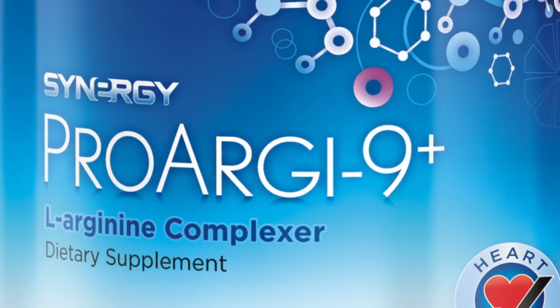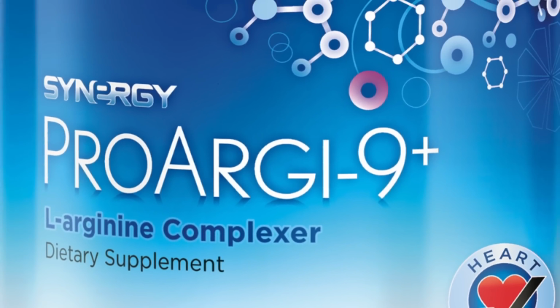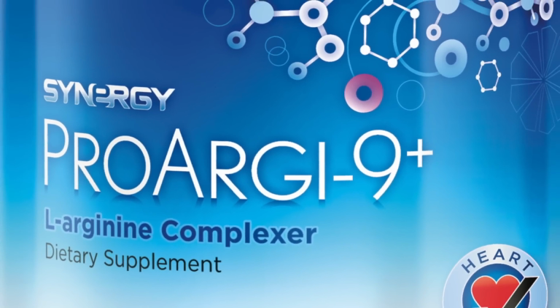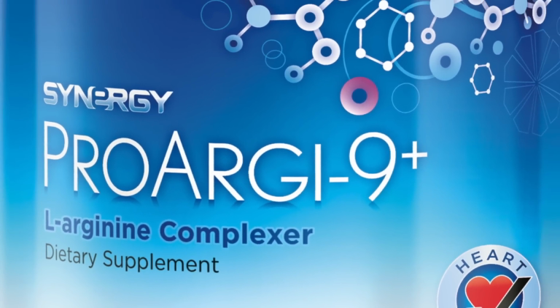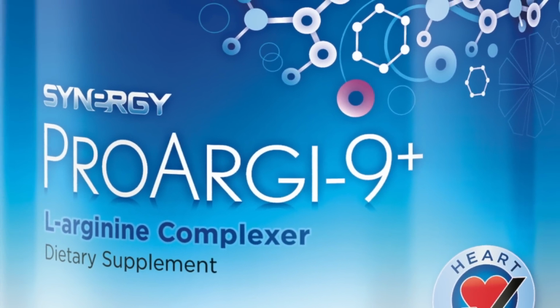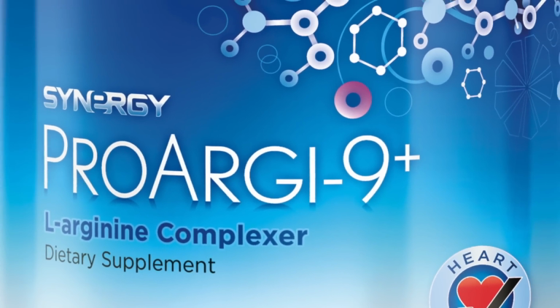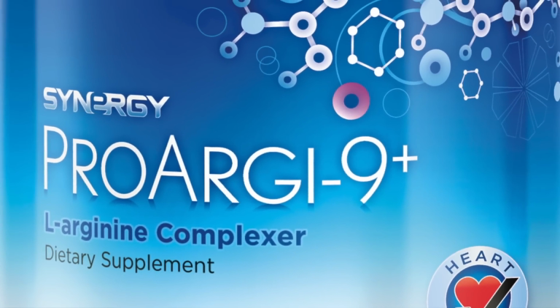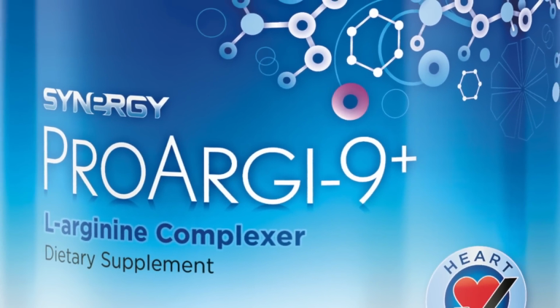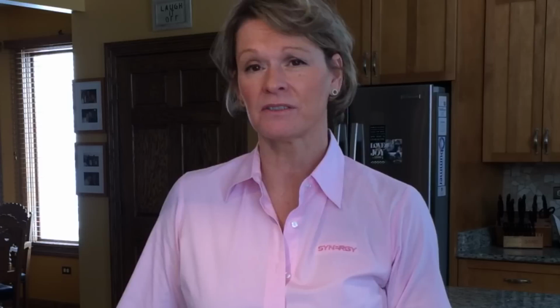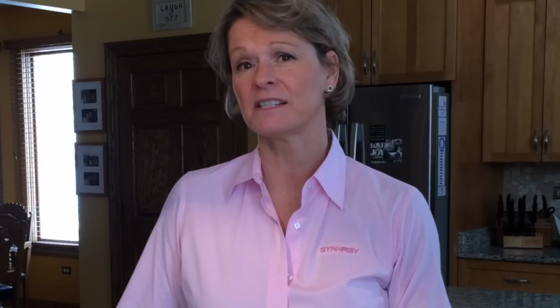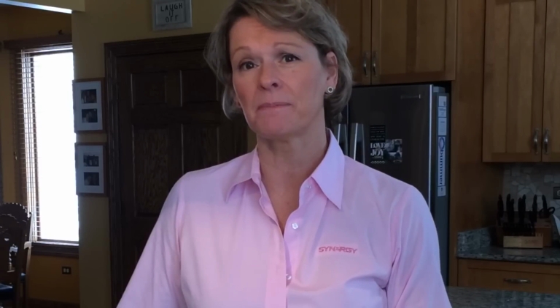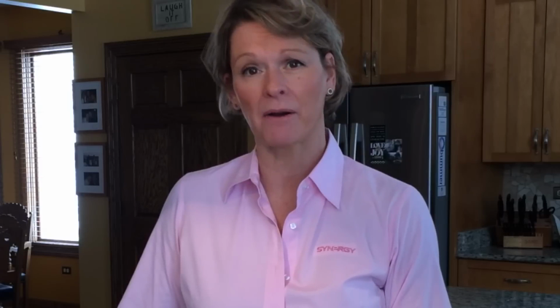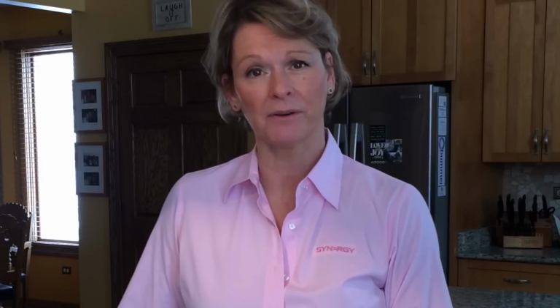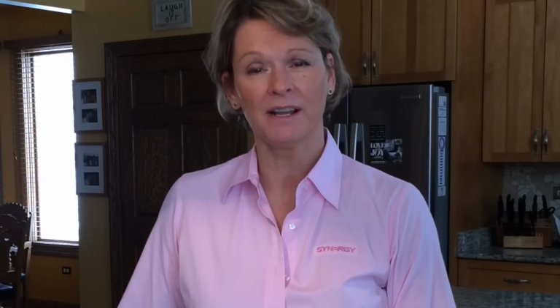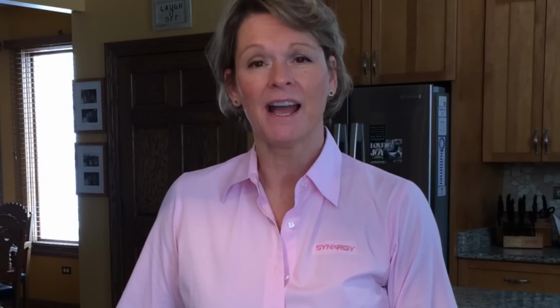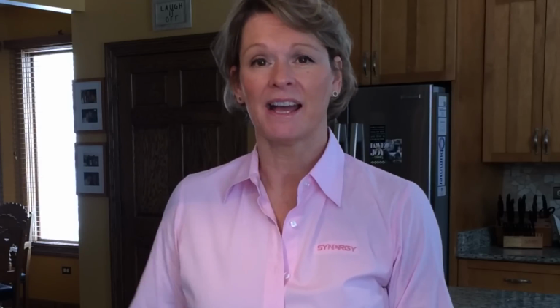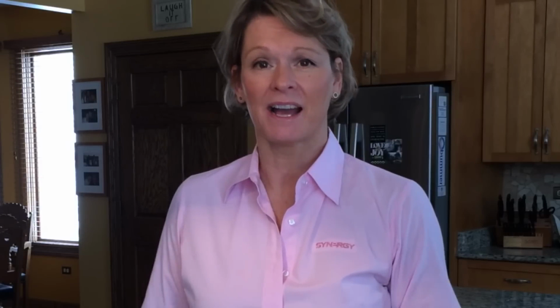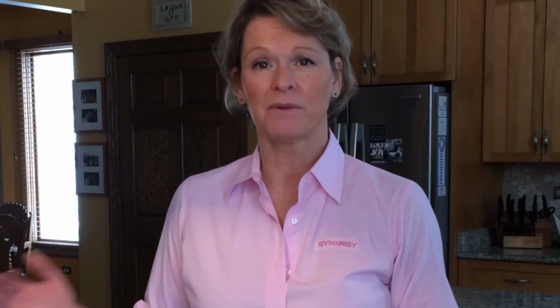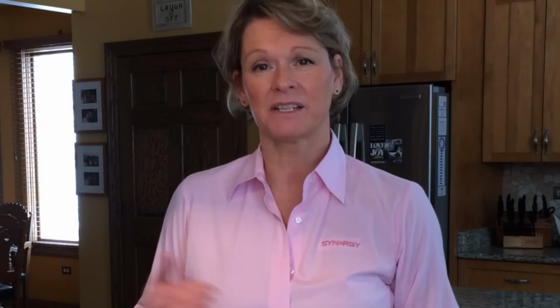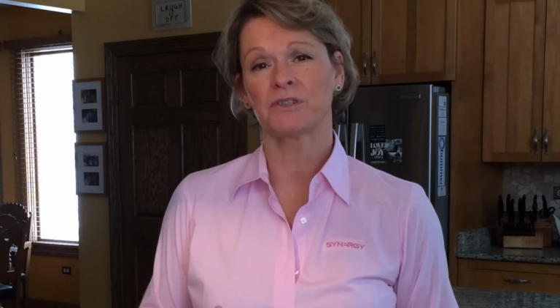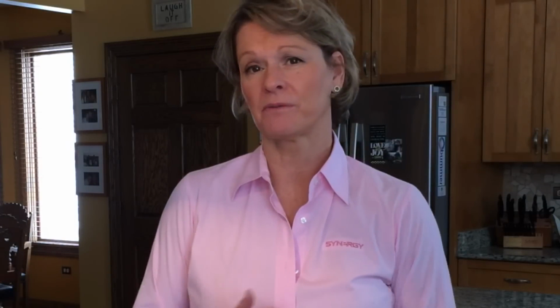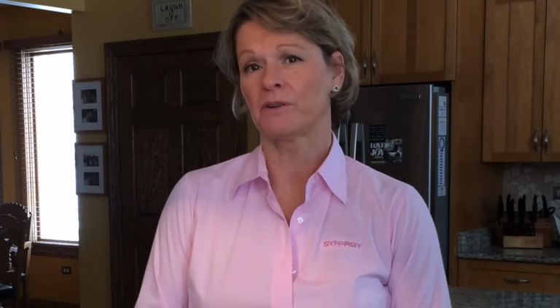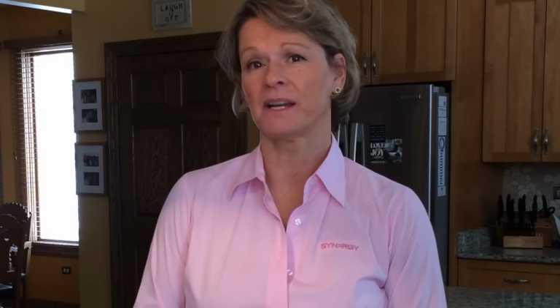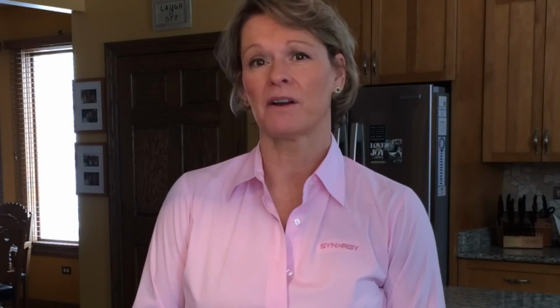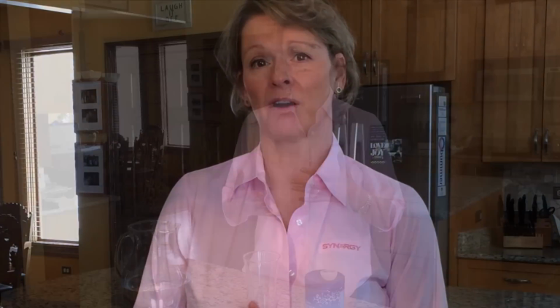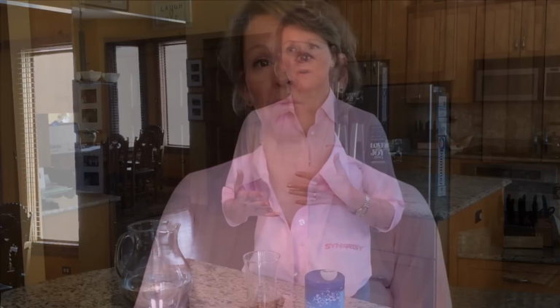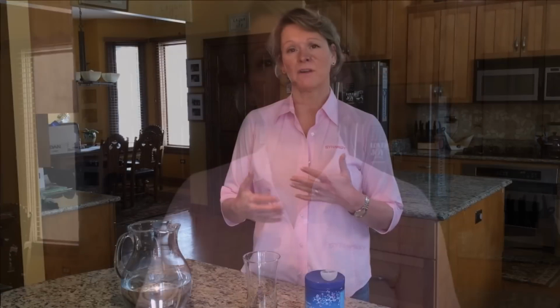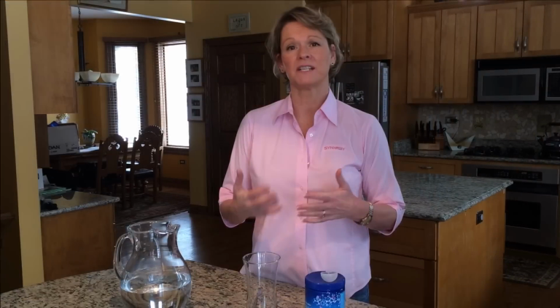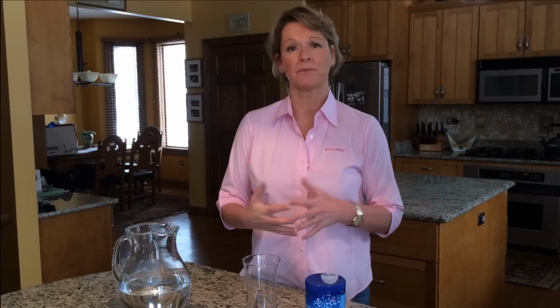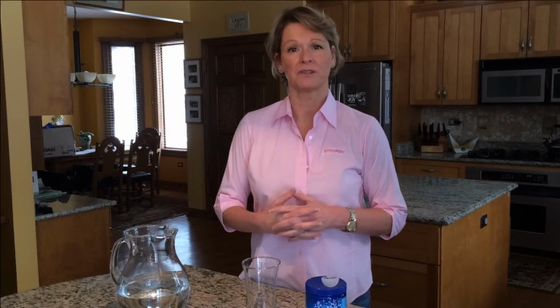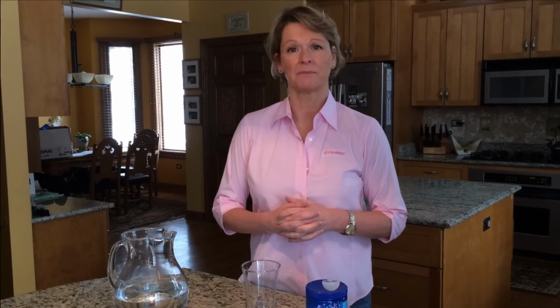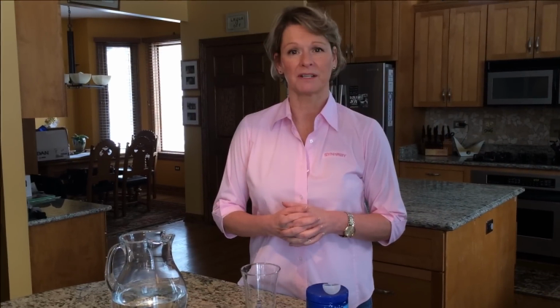Is it a pill? And the answer is it's a powder. I want to demonstrate really quick how to take ProArgi-9 Plus.